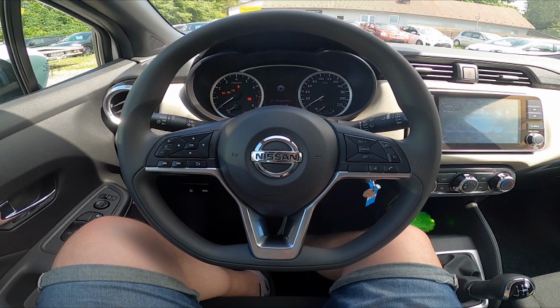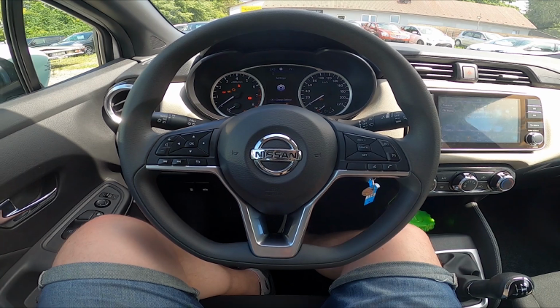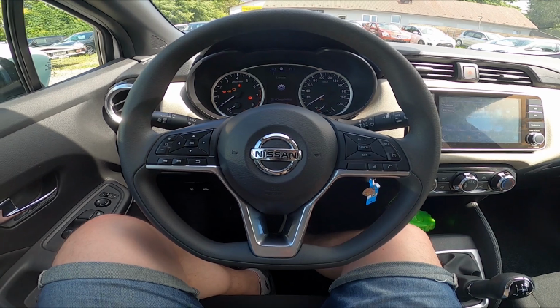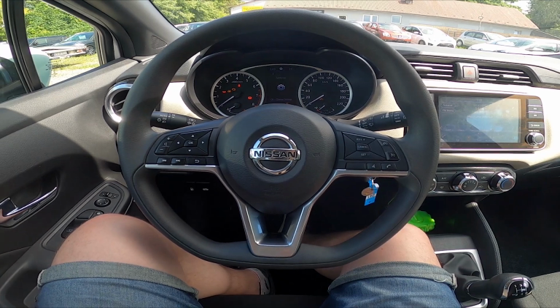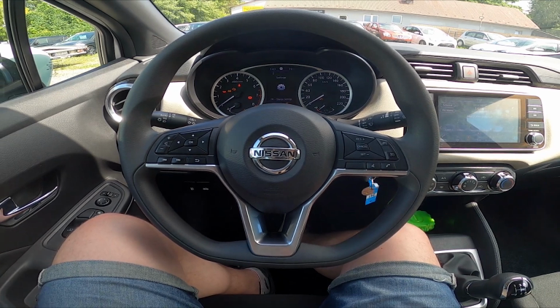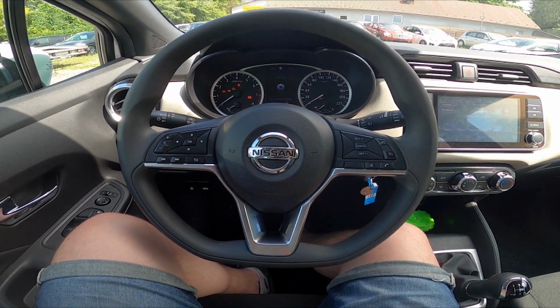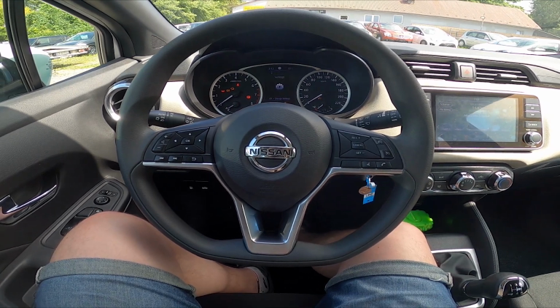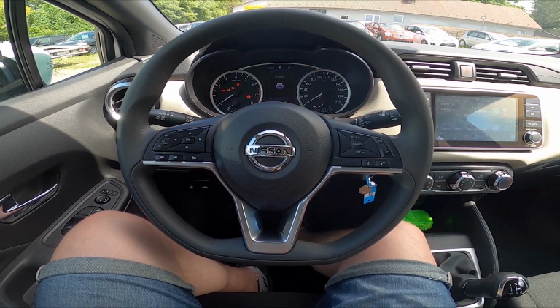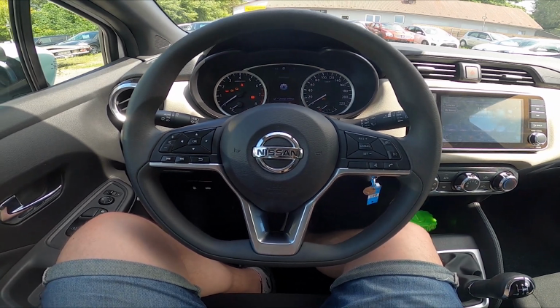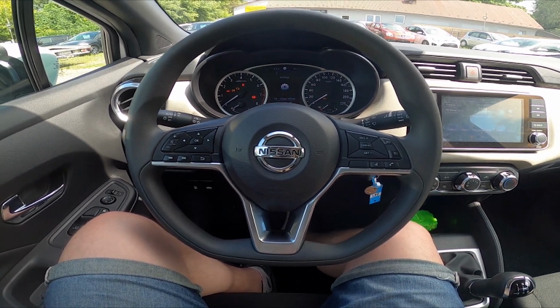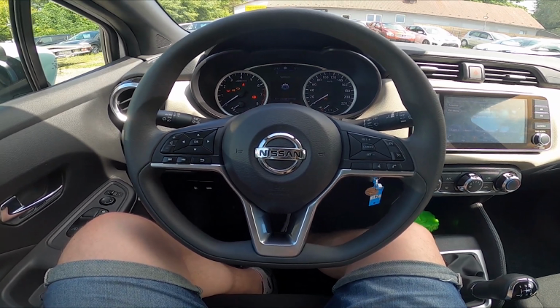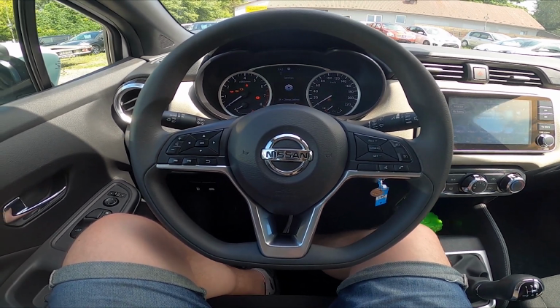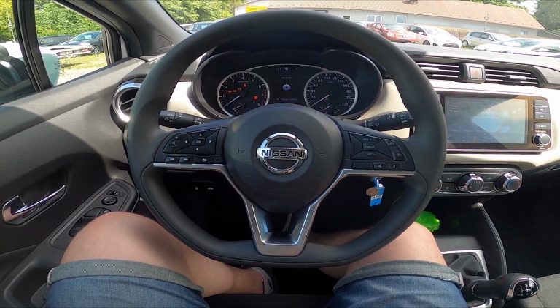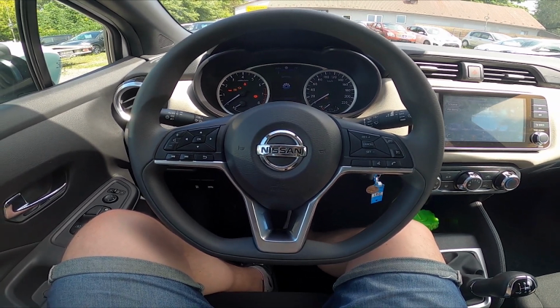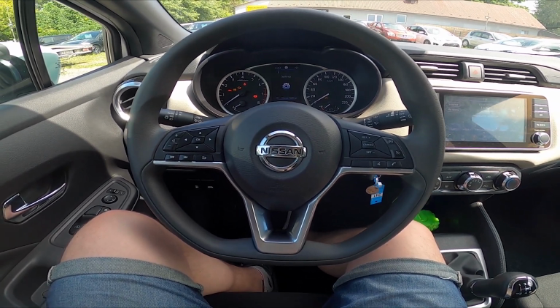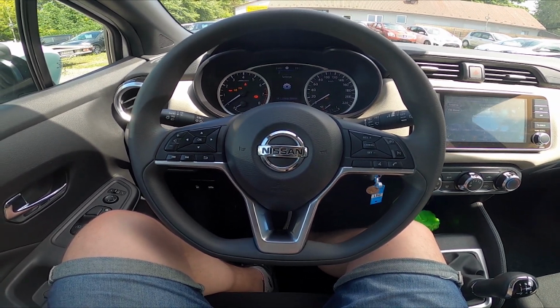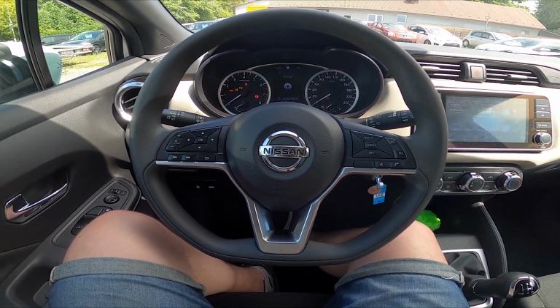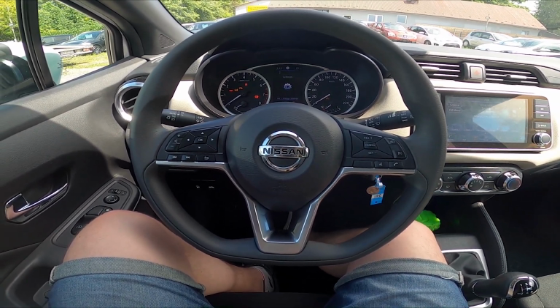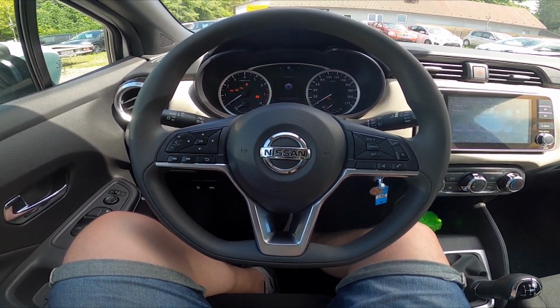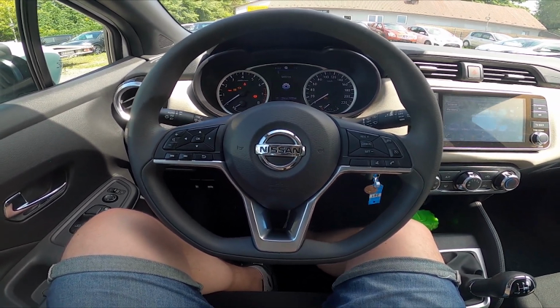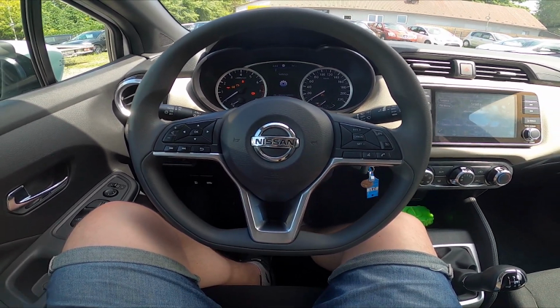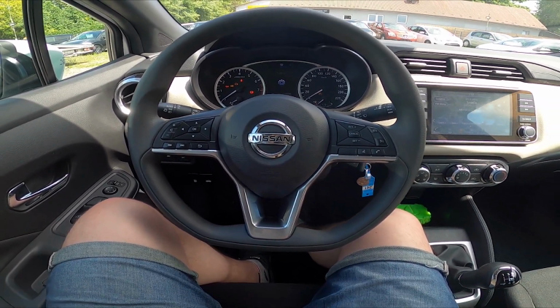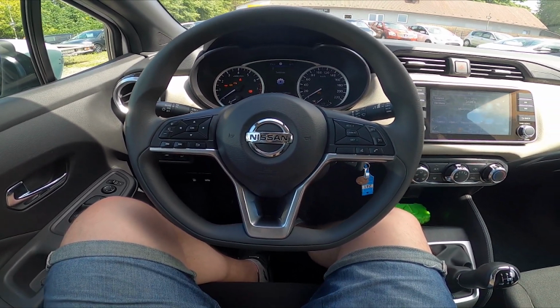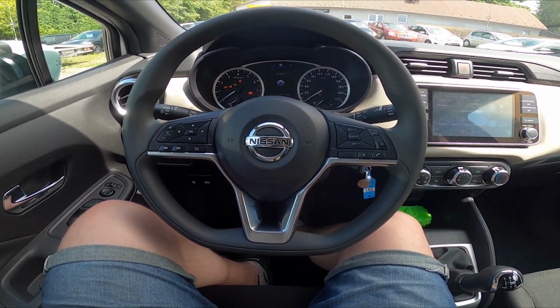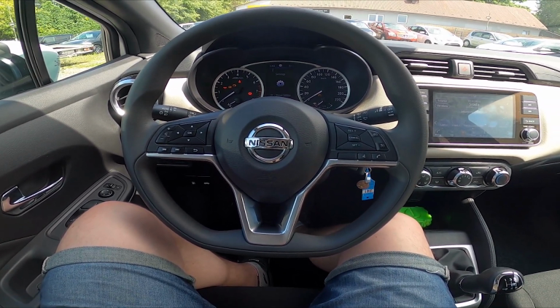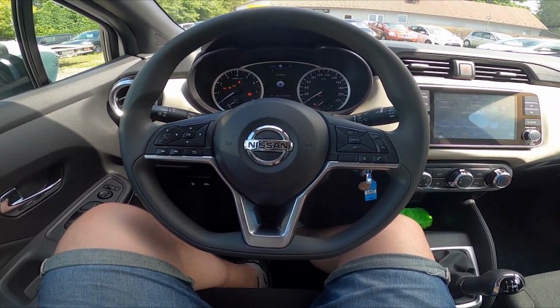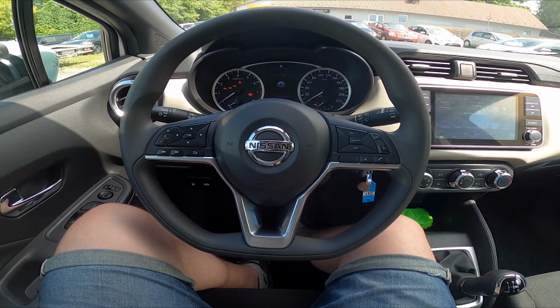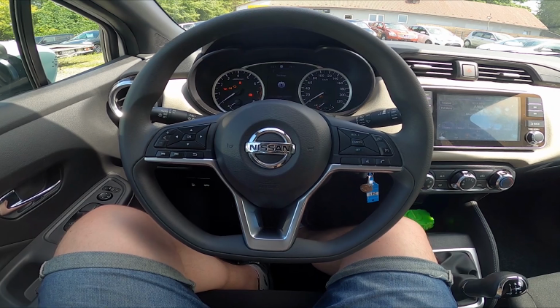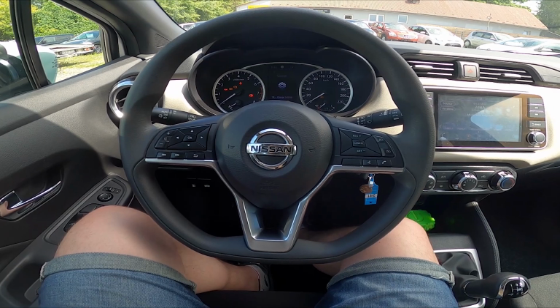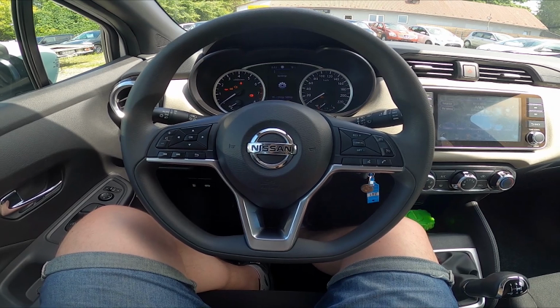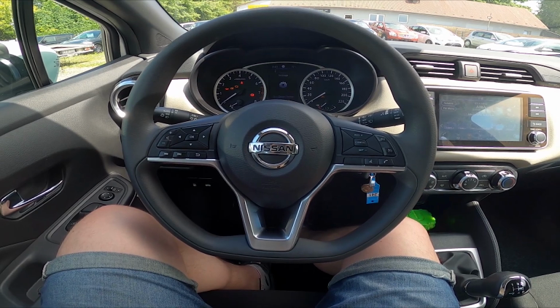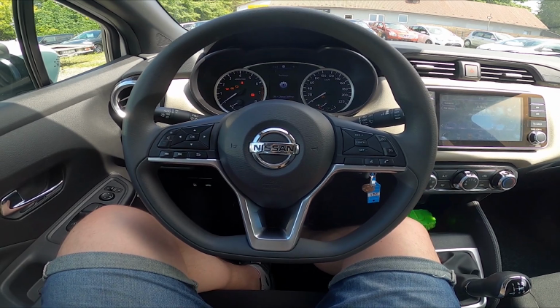Hello, today I'm in a Nissan Micra. In this video I'll show you how to put on reverse gear.